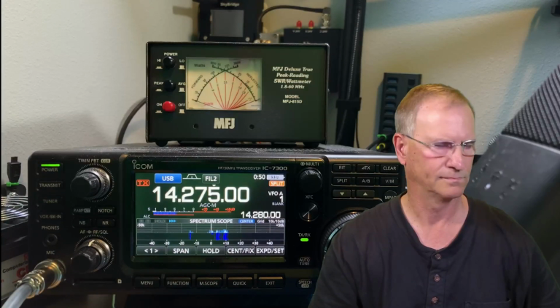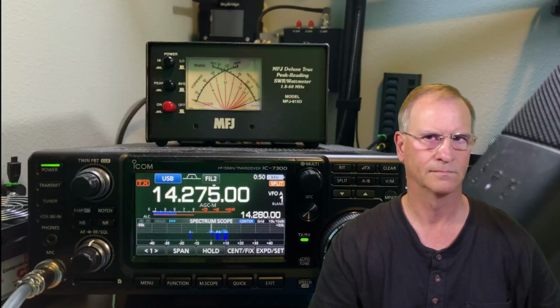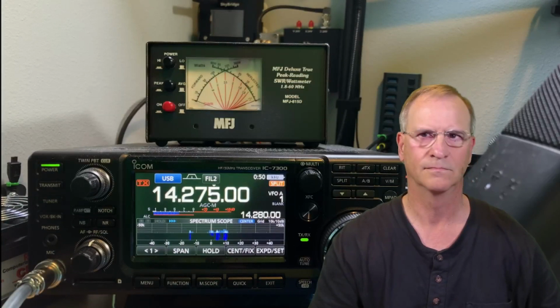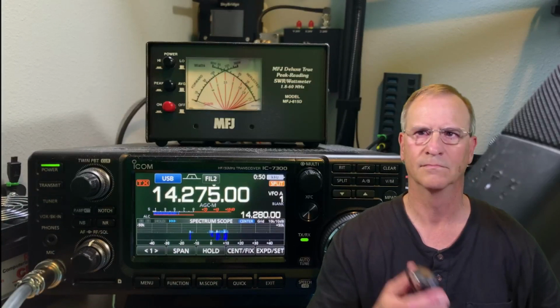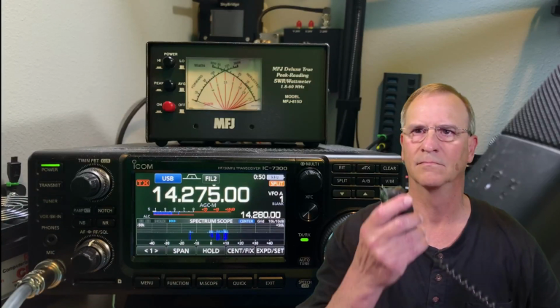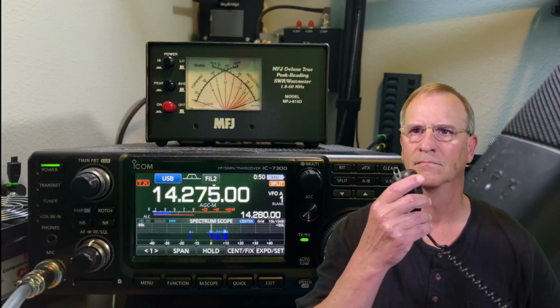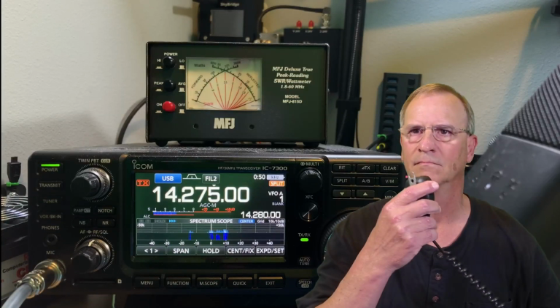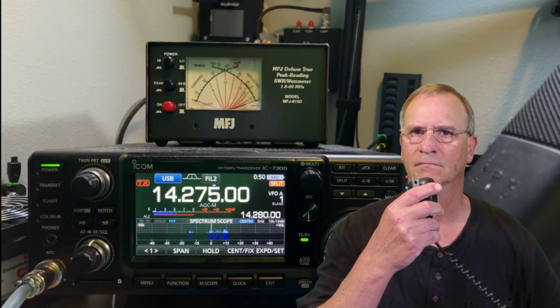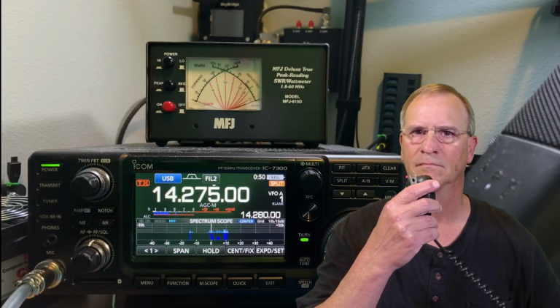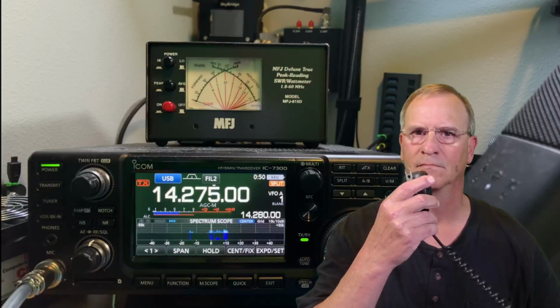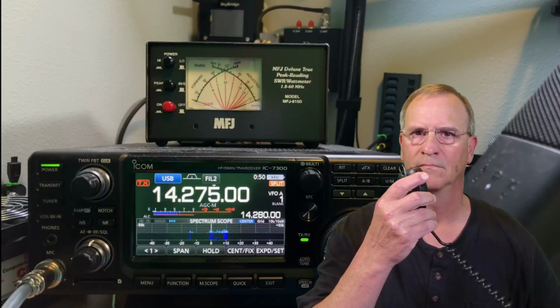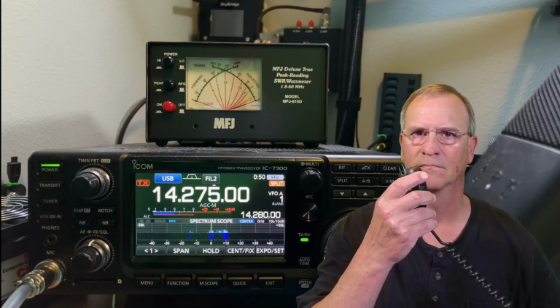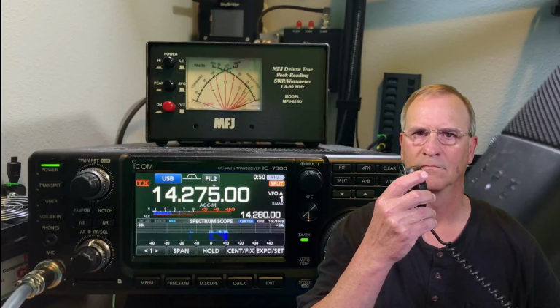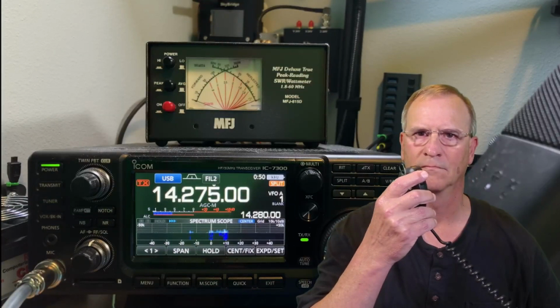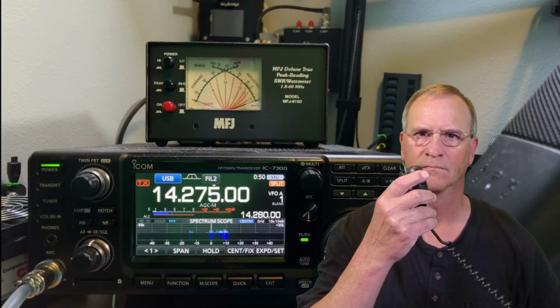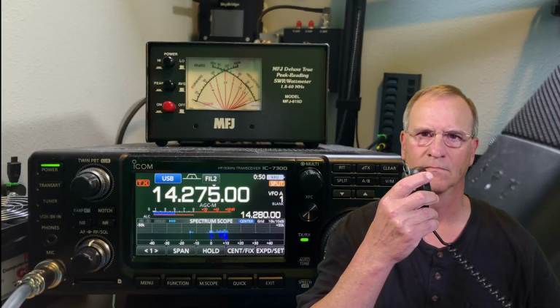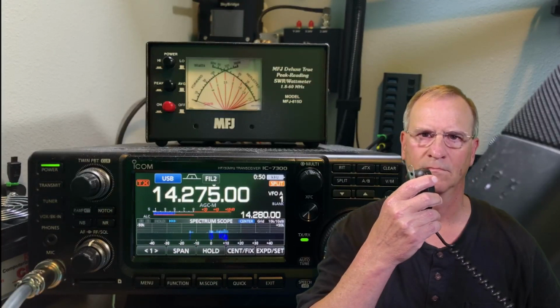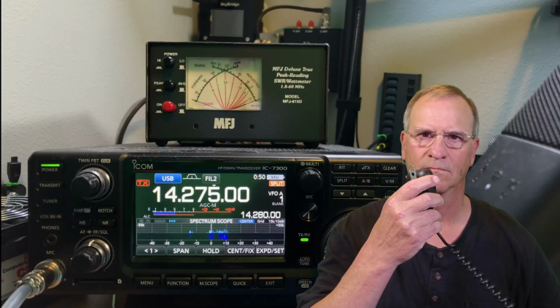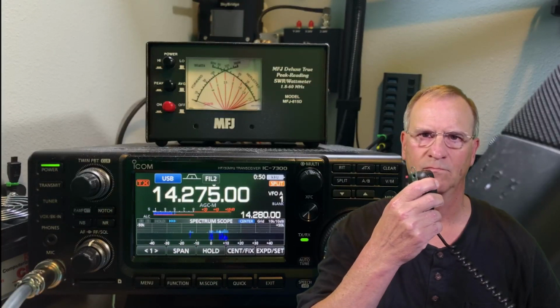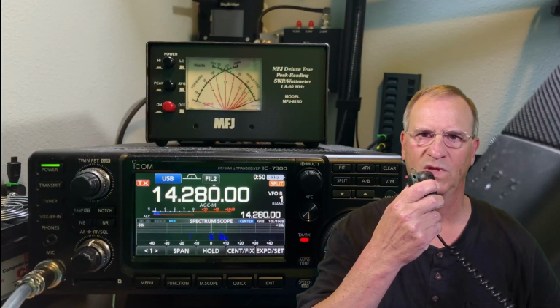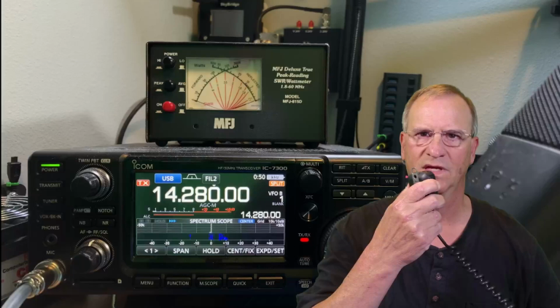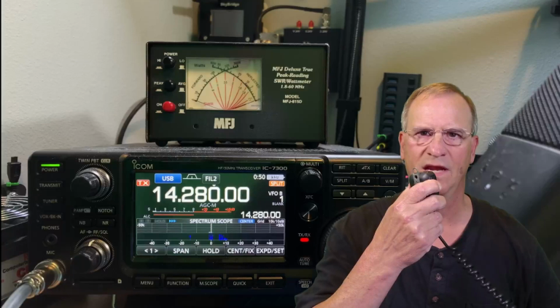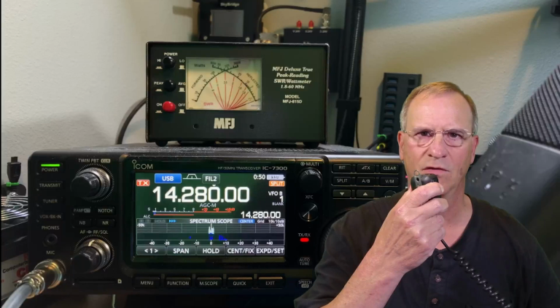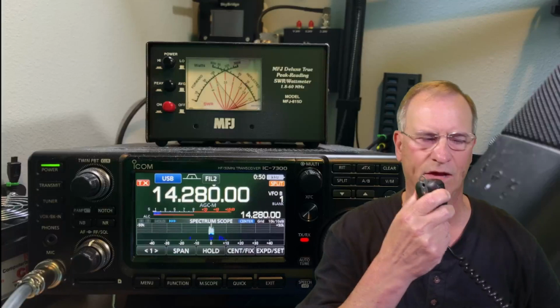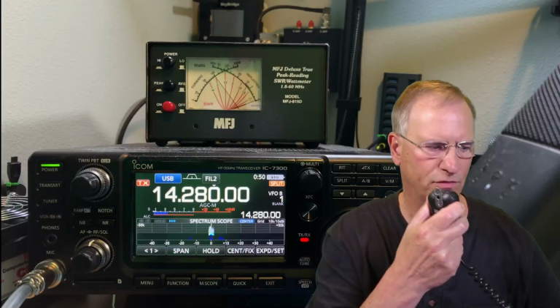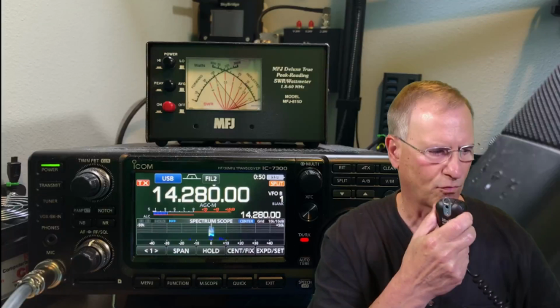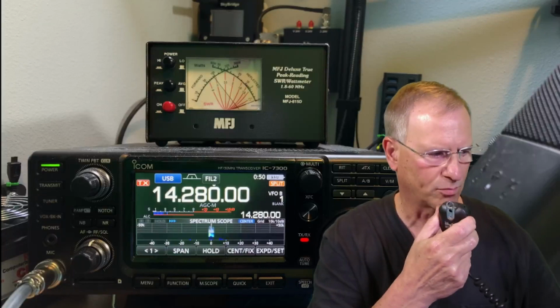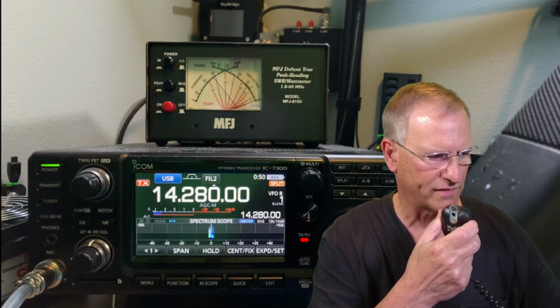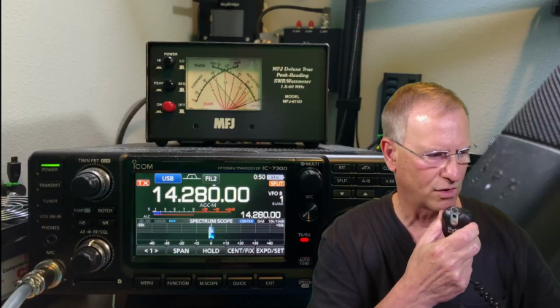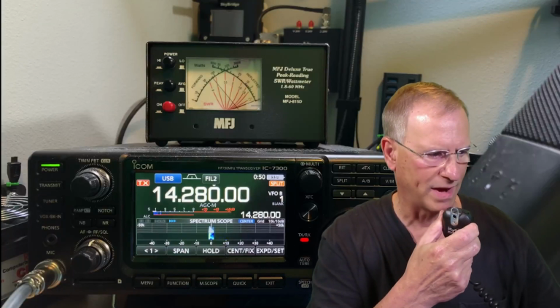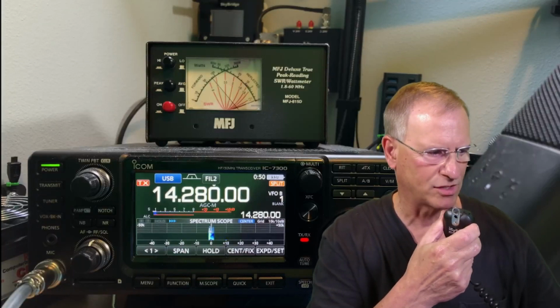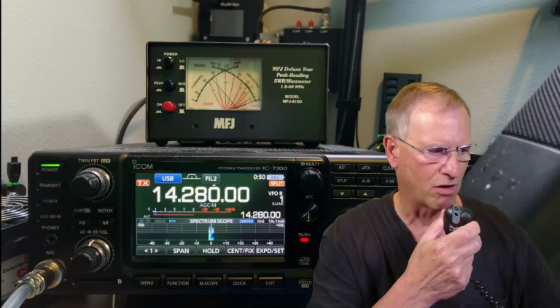Listening 5 to 10 up, 8 Radio 7 X-Ray. Kilo Delta 4, Bravo, Mike Golf.